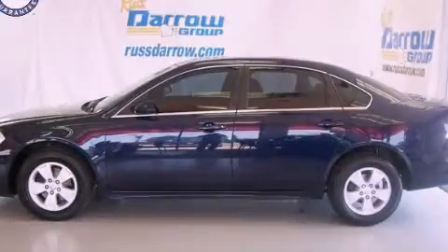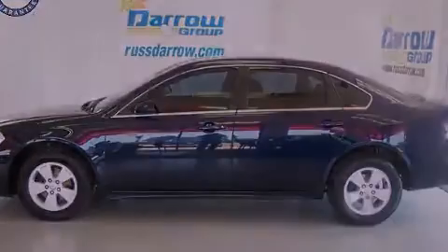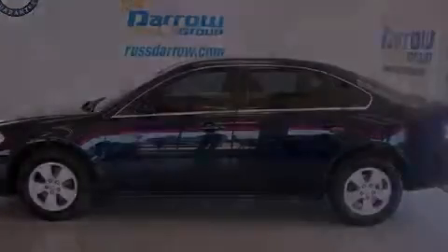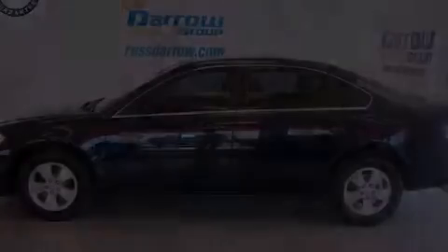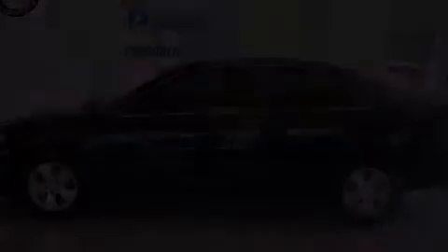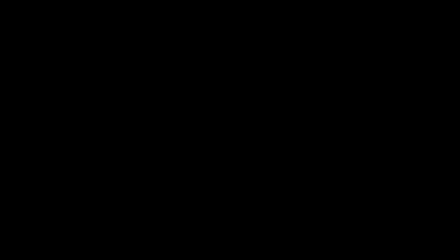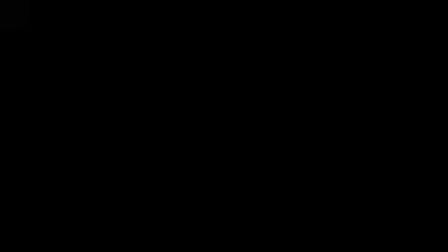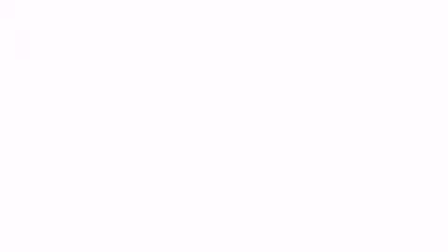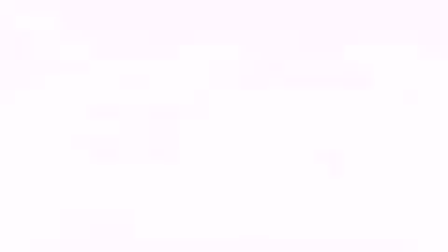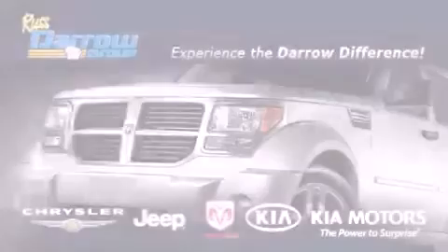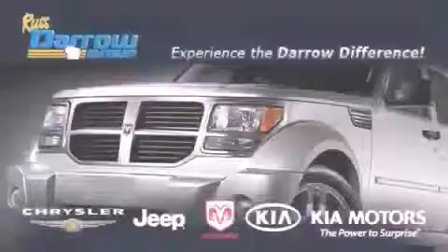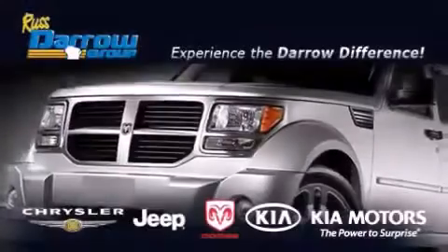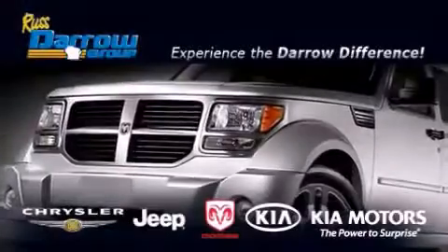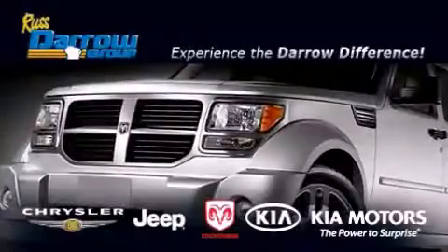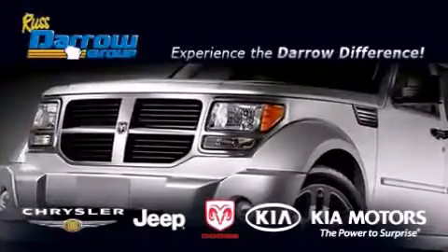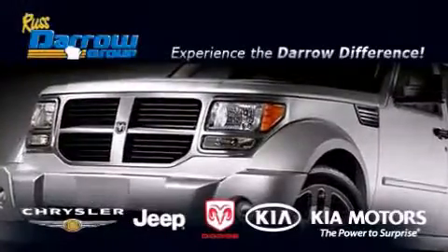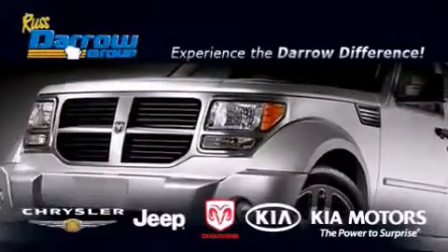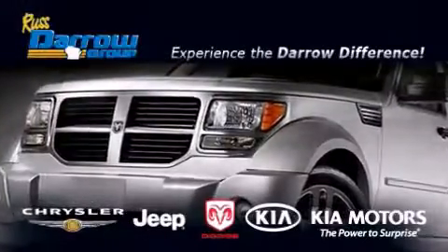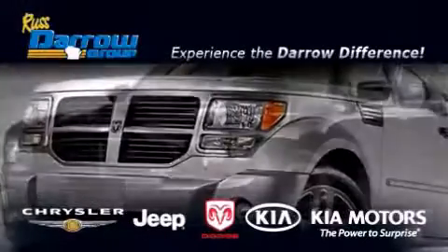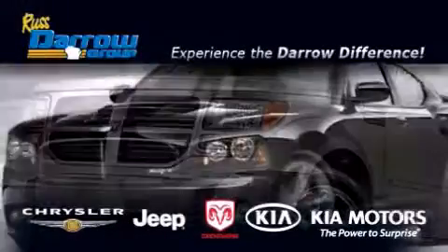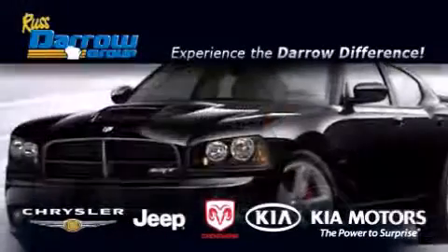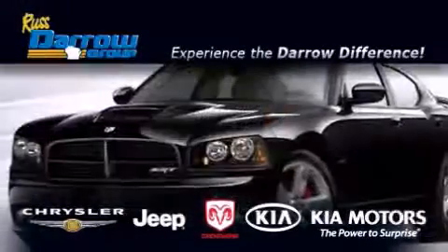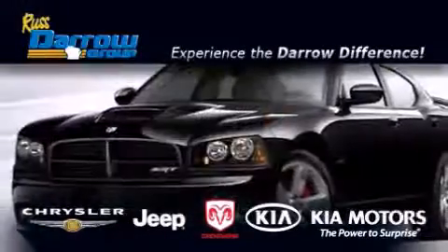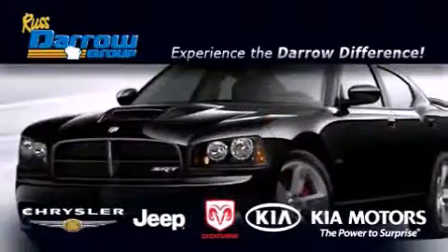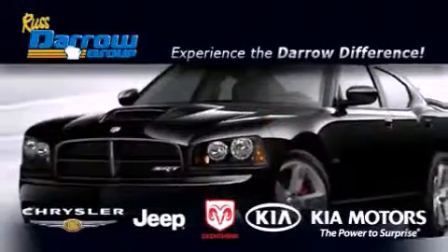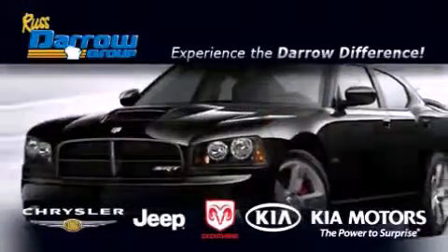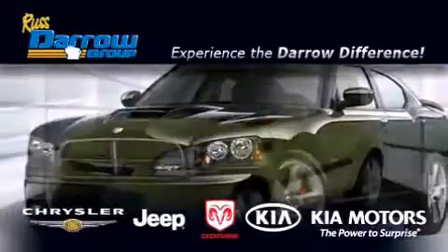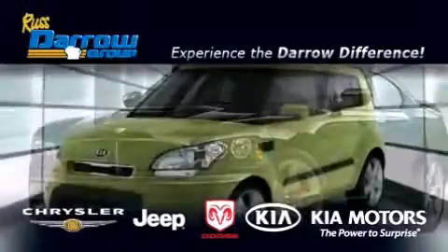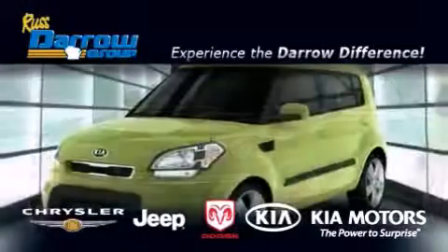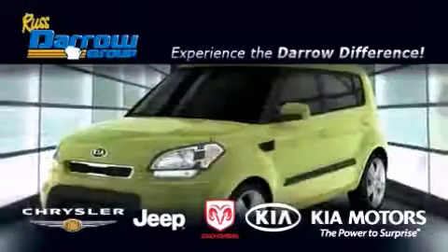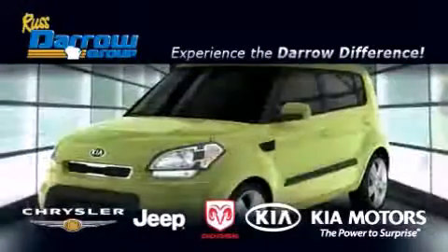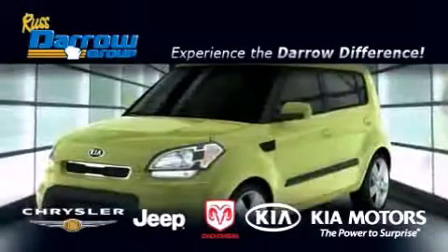Get the Darrow difference today only at Russ Darrow Chrysler Jeep Dodge Kia Milwaukee.